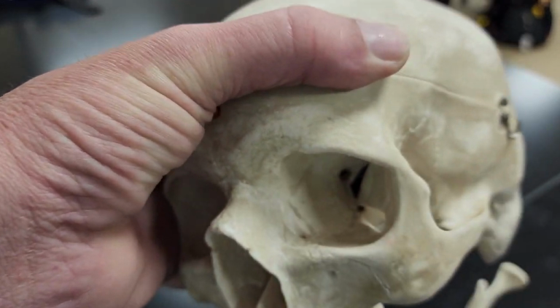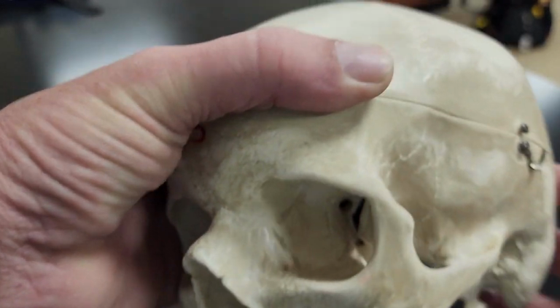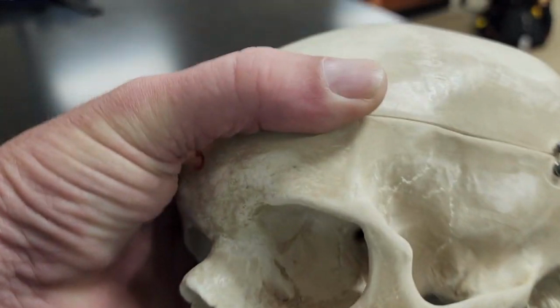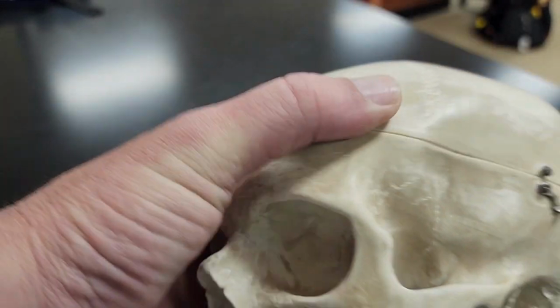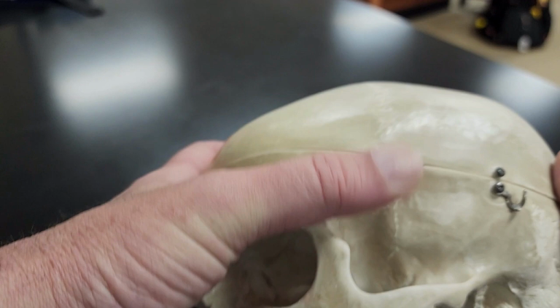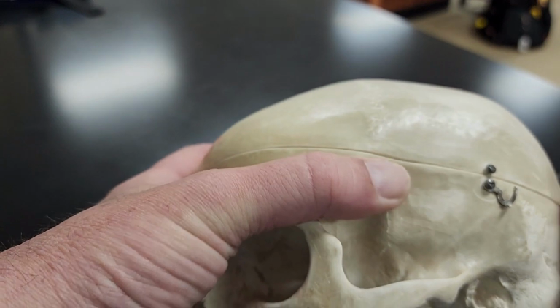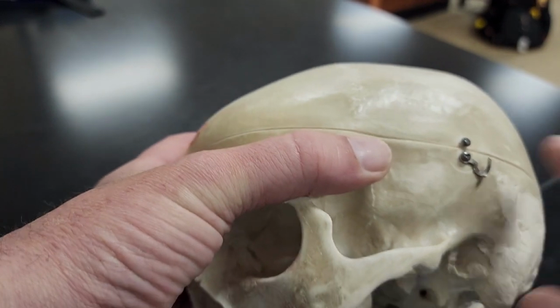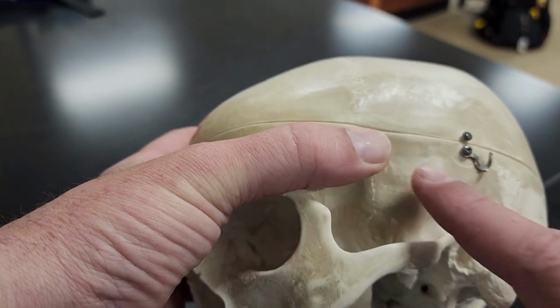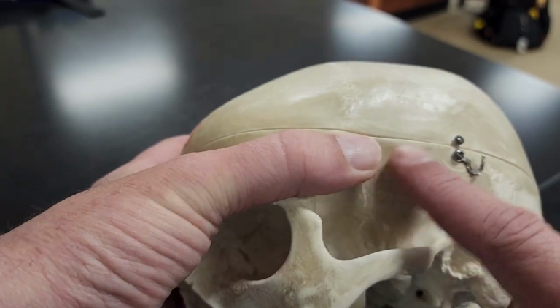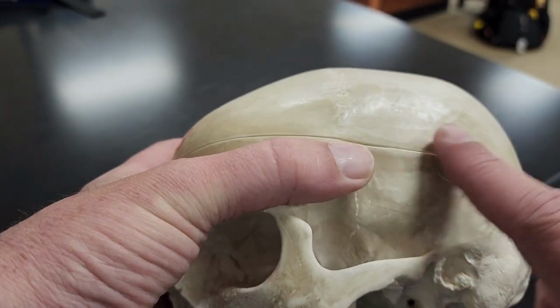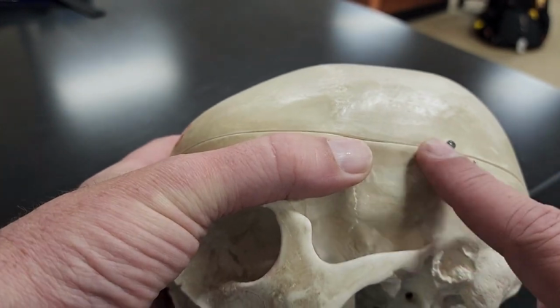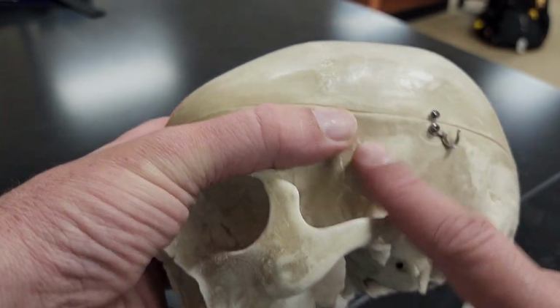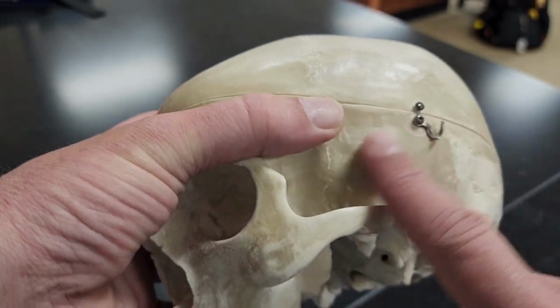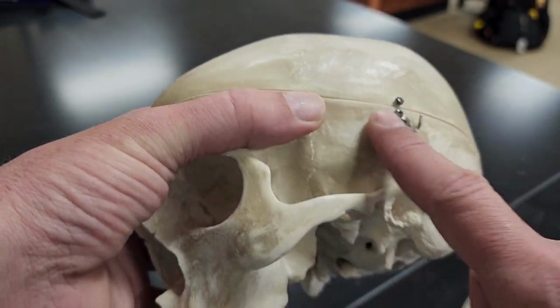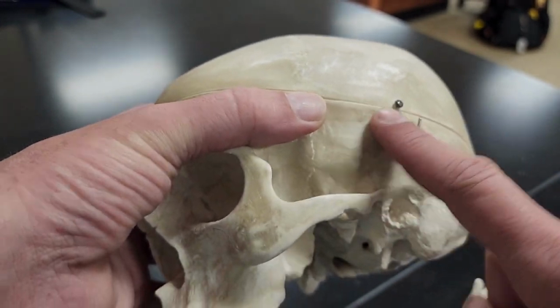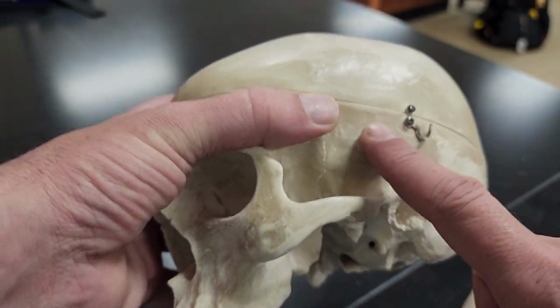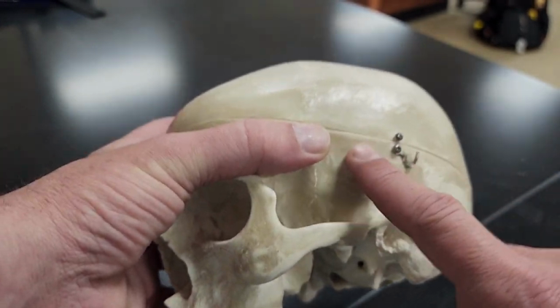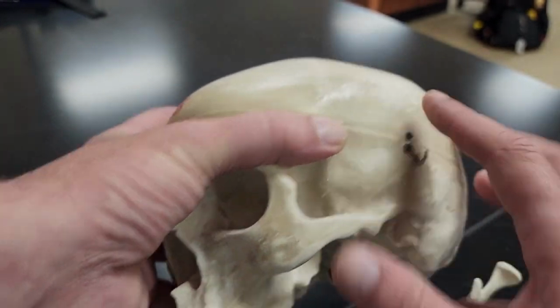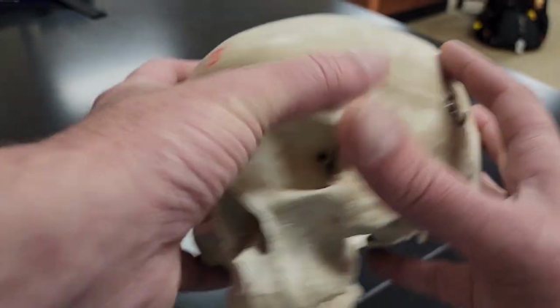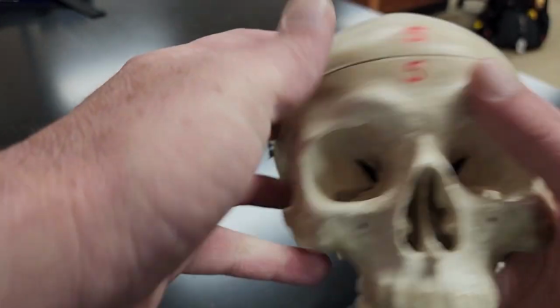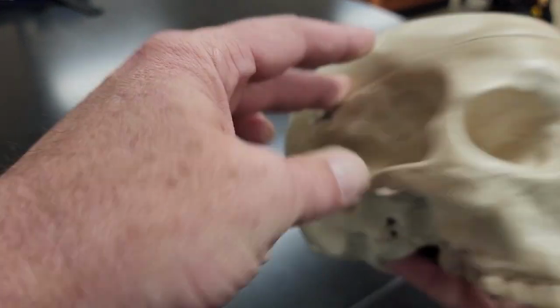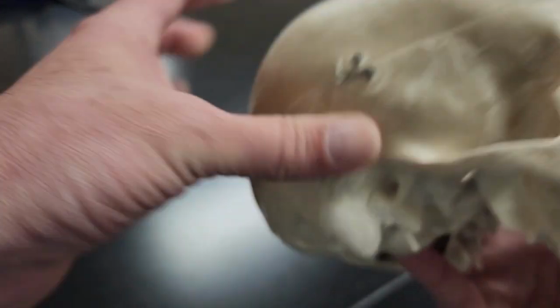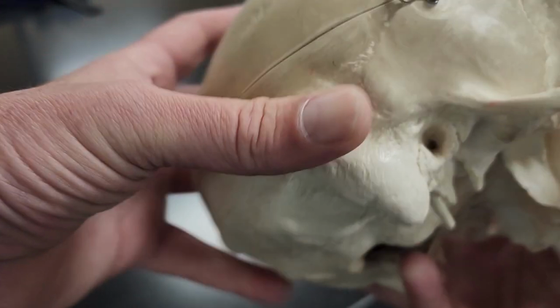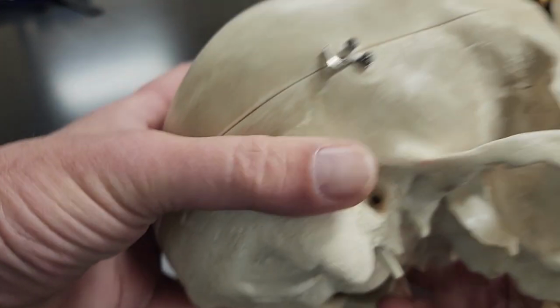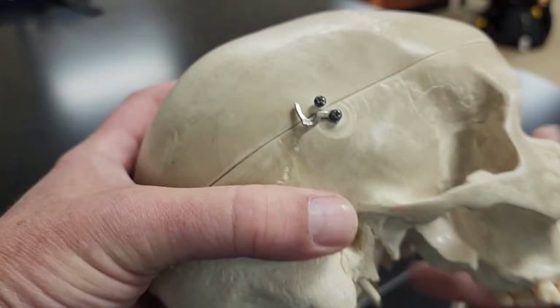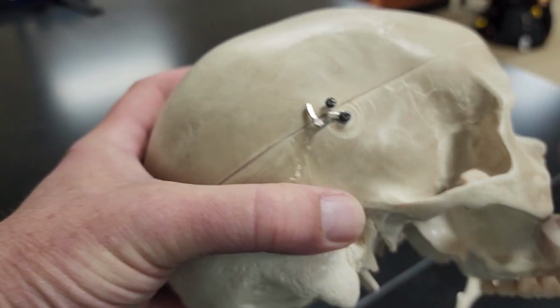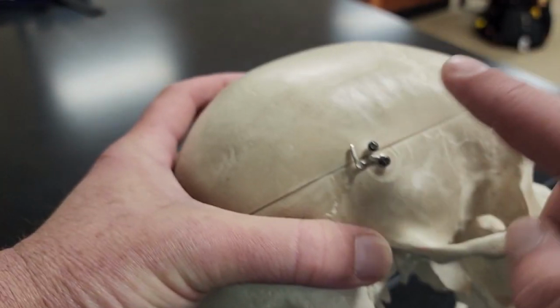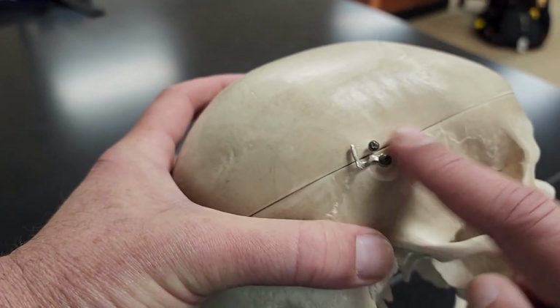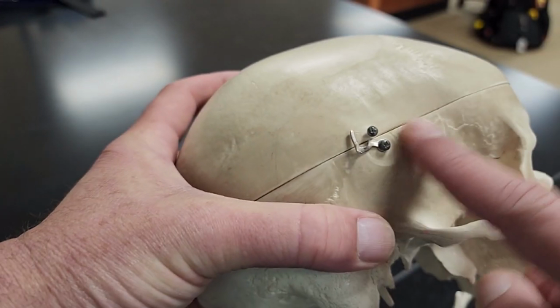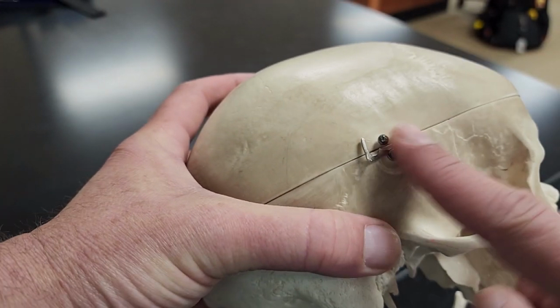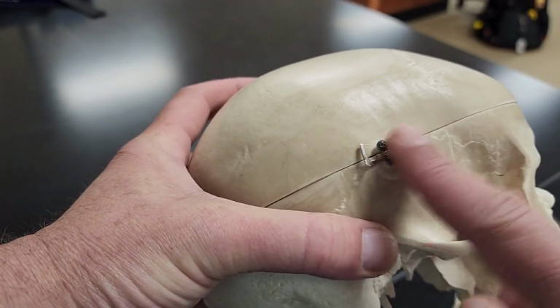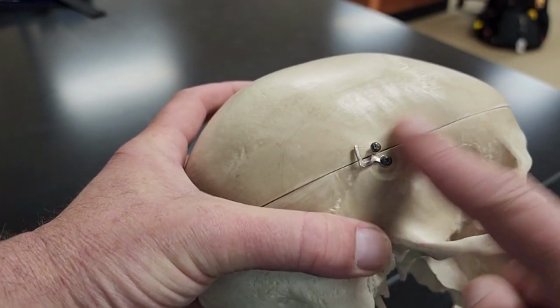I've got my temporal bones at the temporal region on each side — temporal bone, temporal bone.